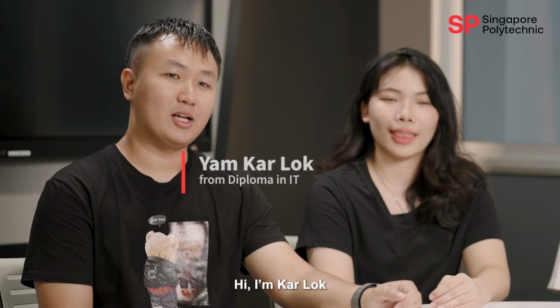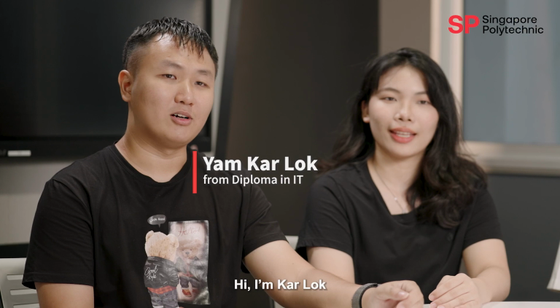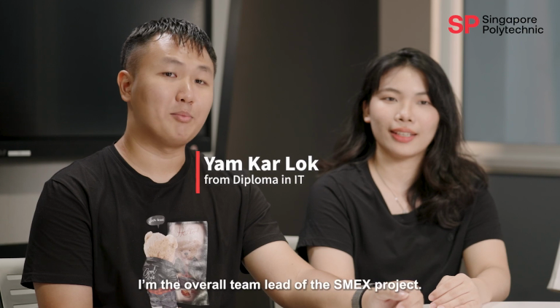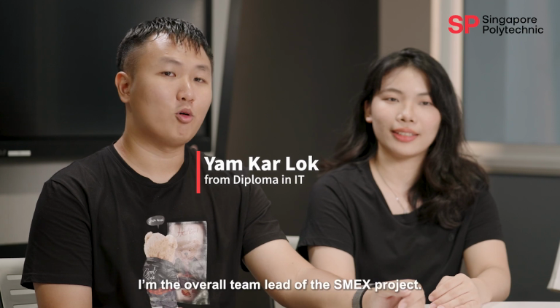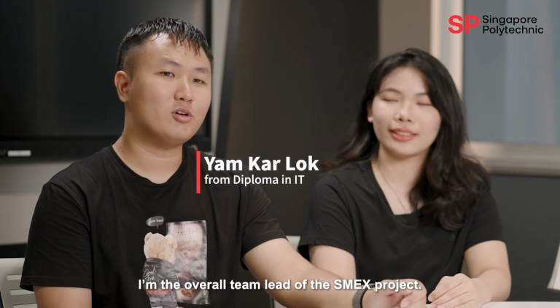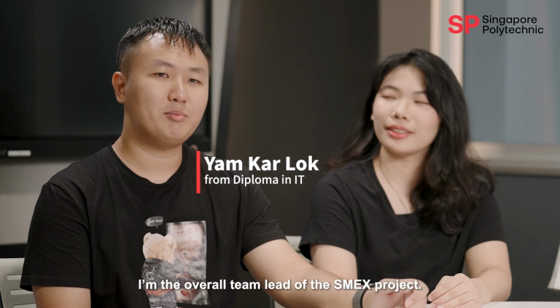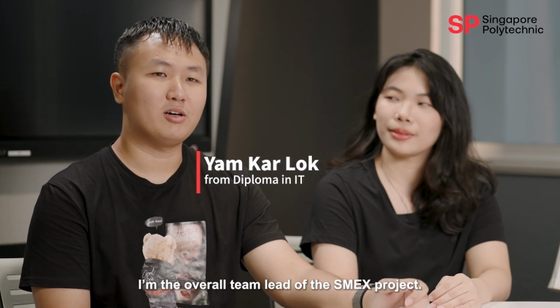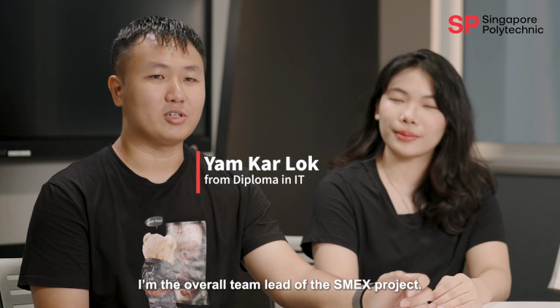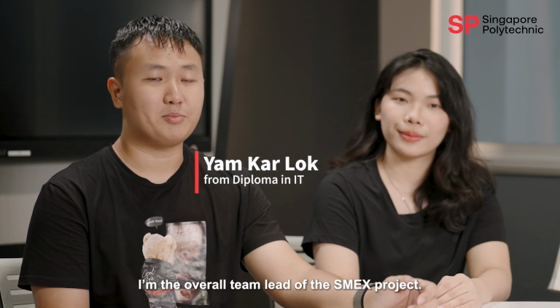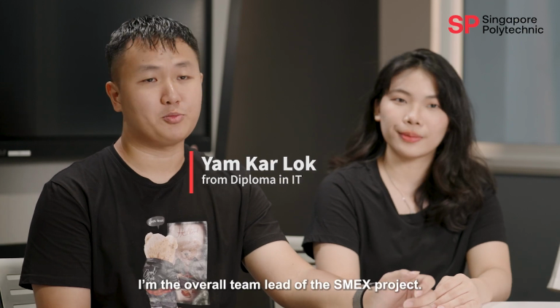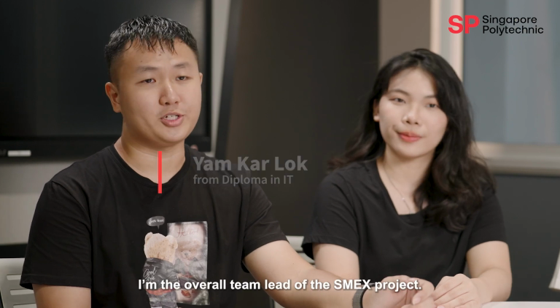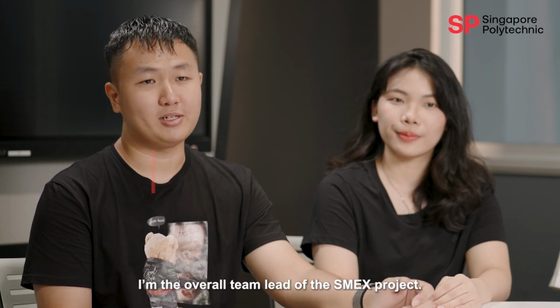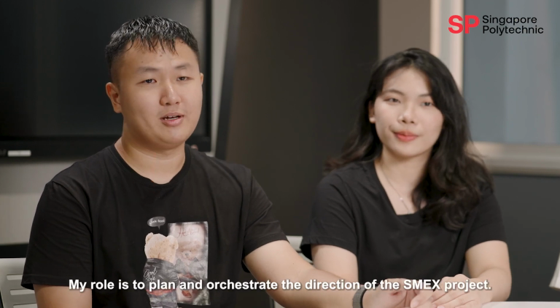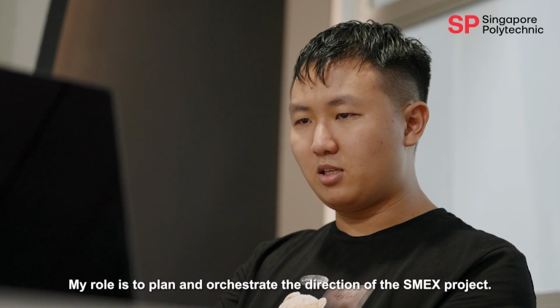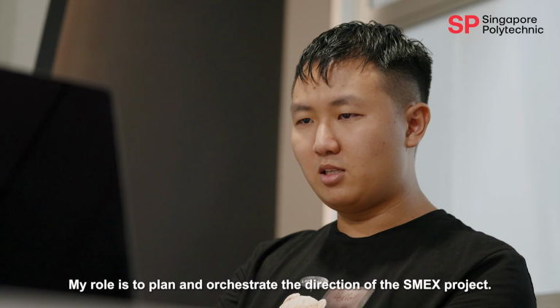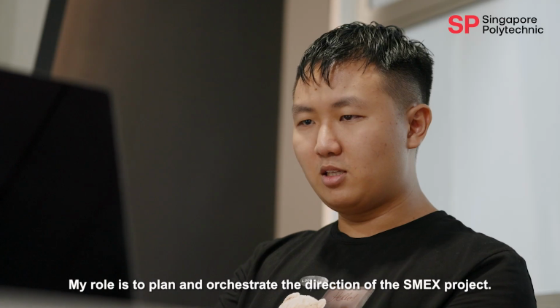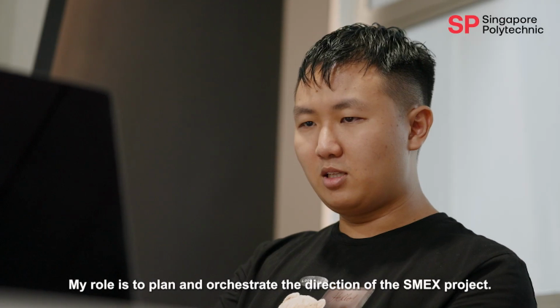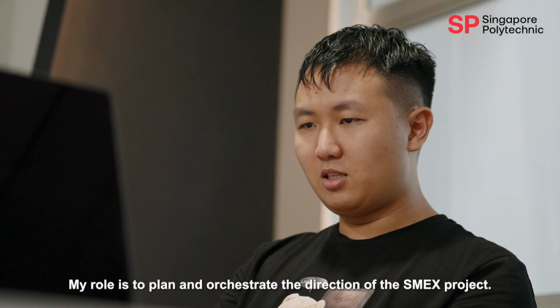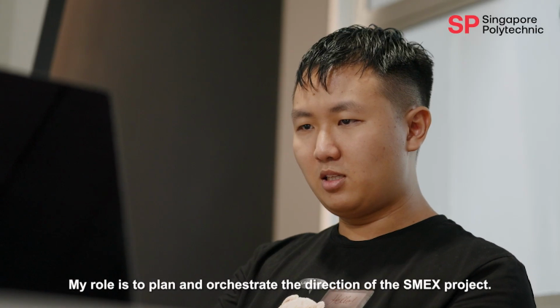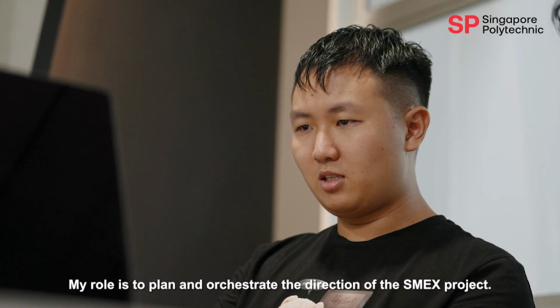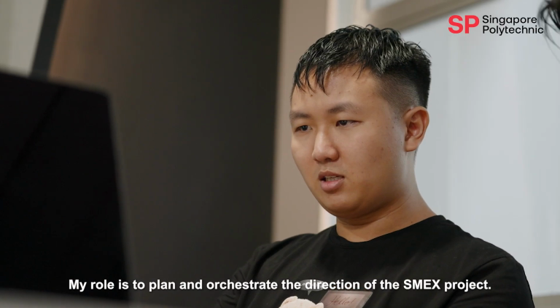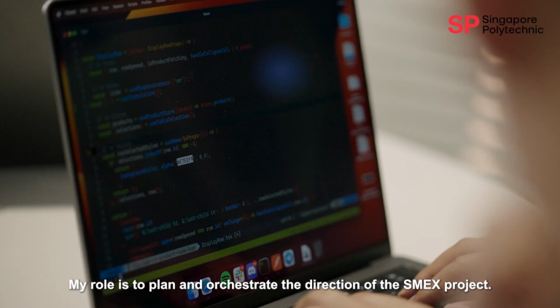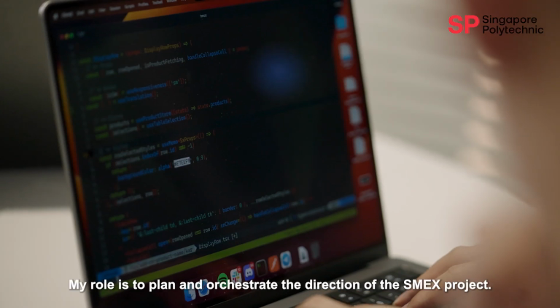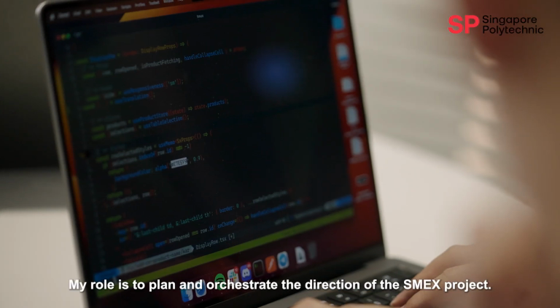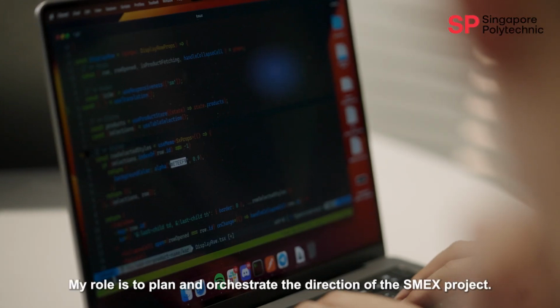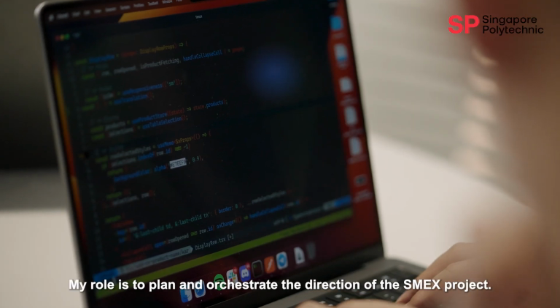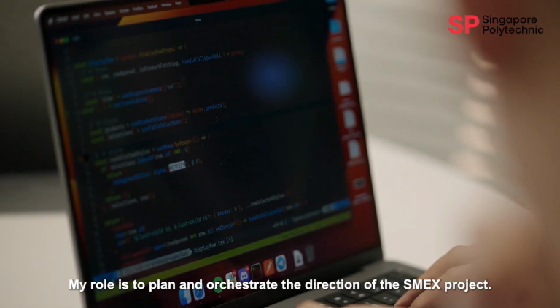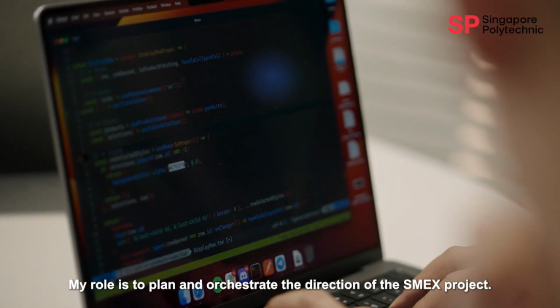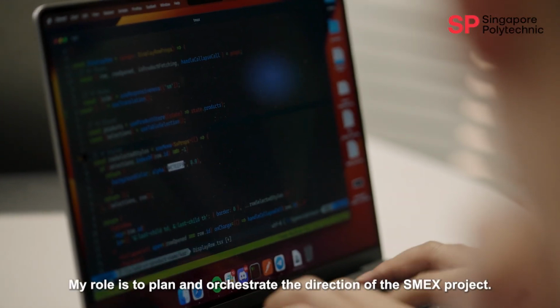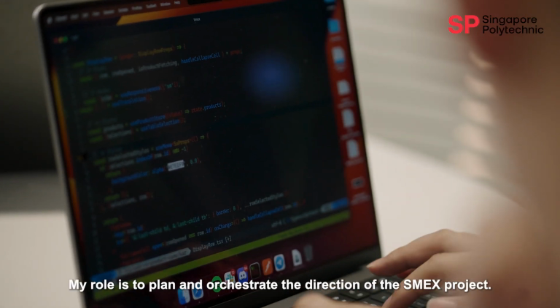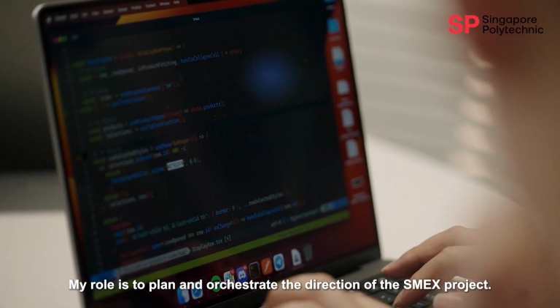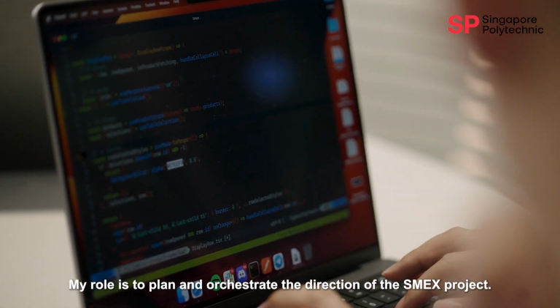I'm Karl Long. I'm the overall team lead of the SMEX project. My role is to plan and orchestrate the direction of the SMEX project.